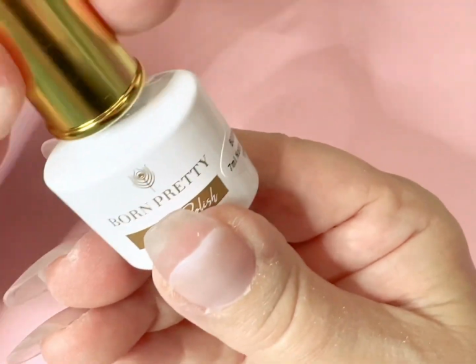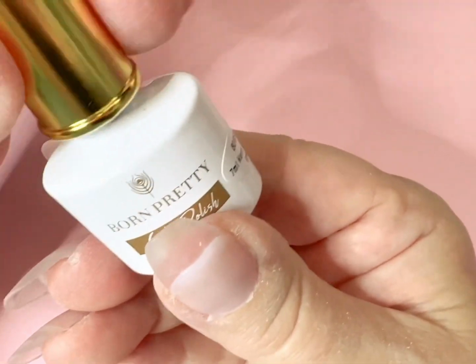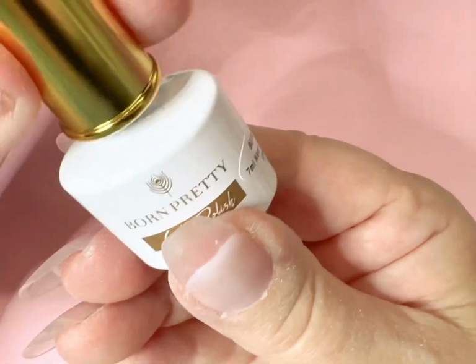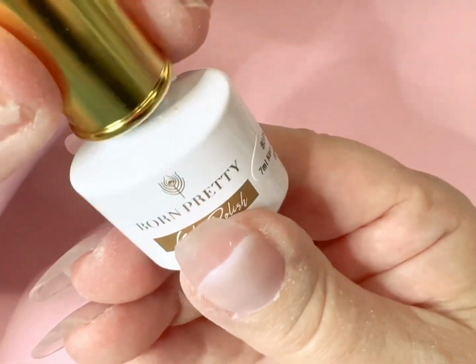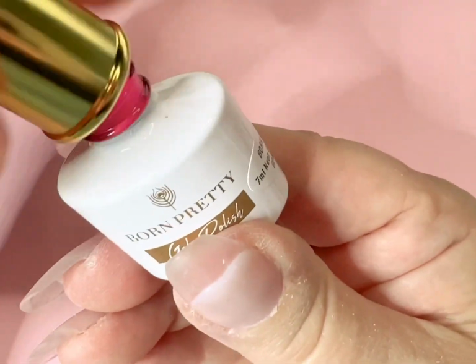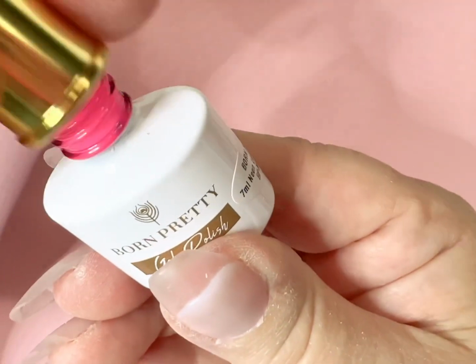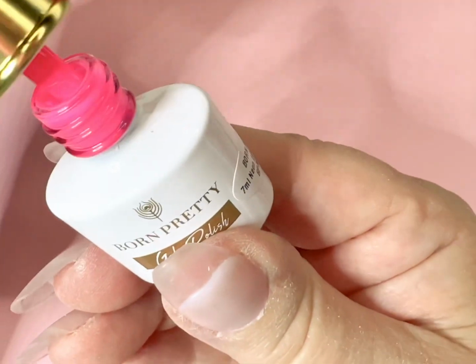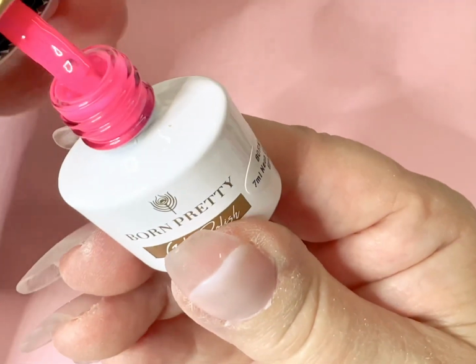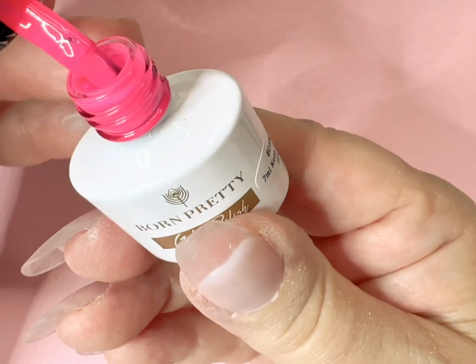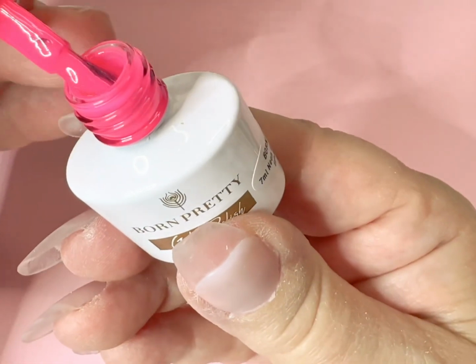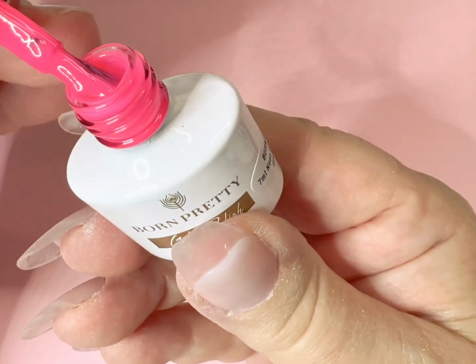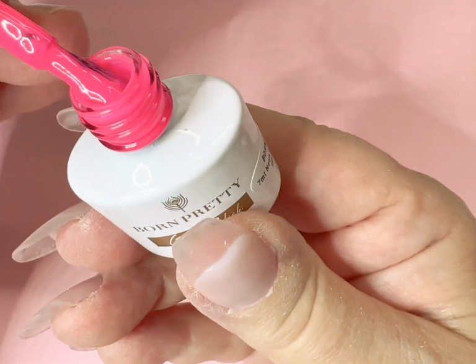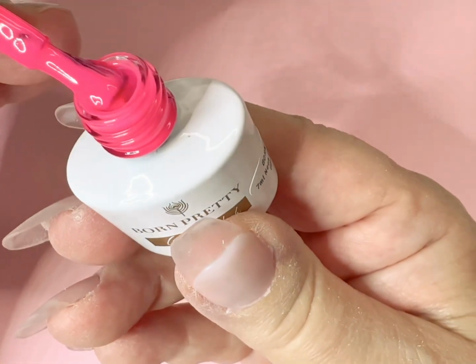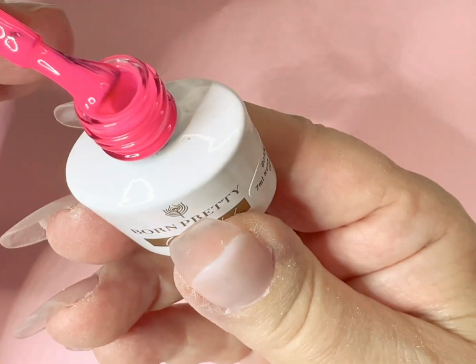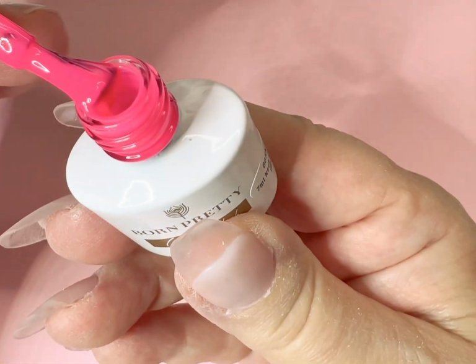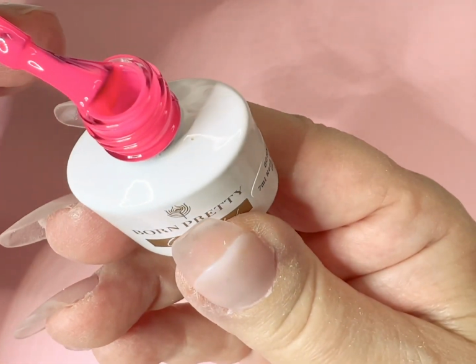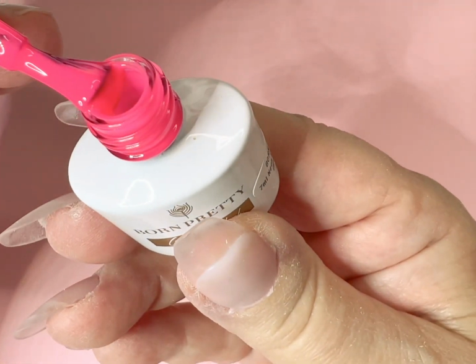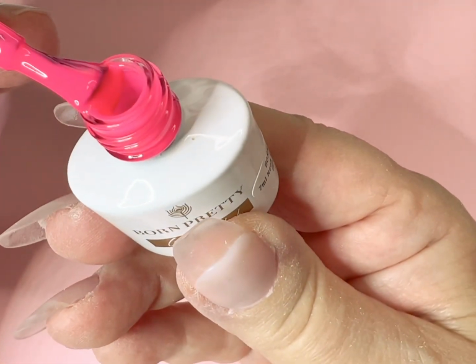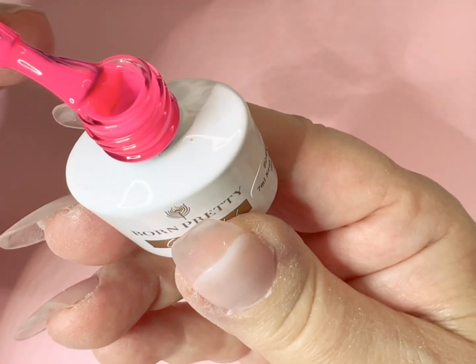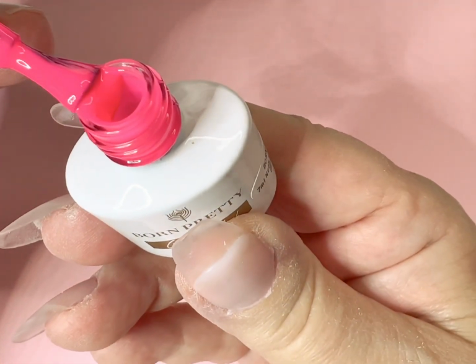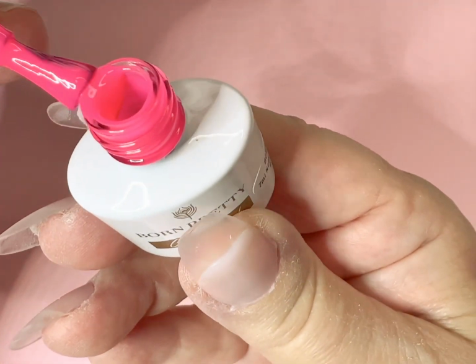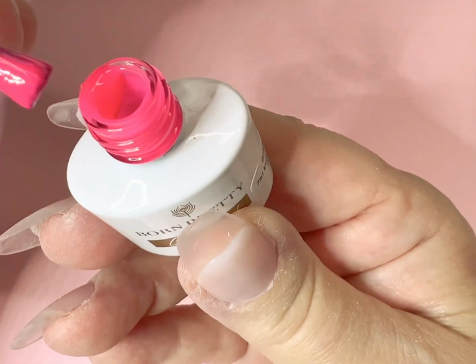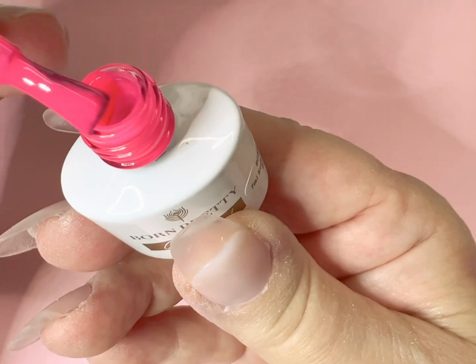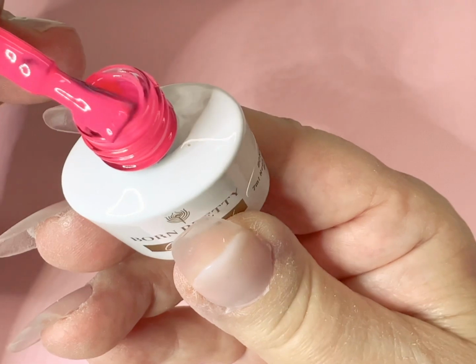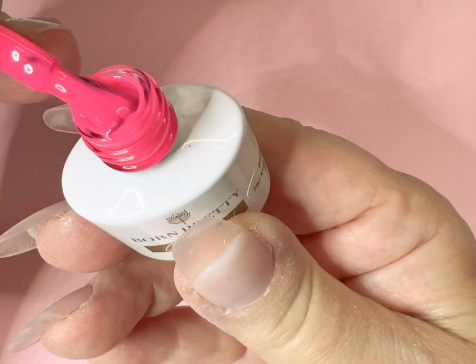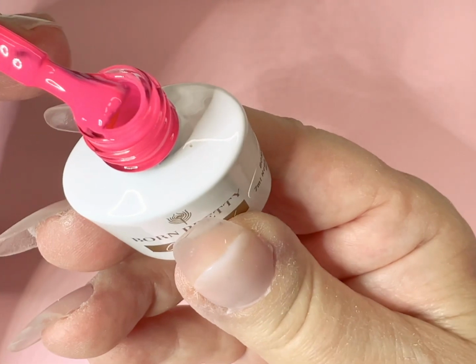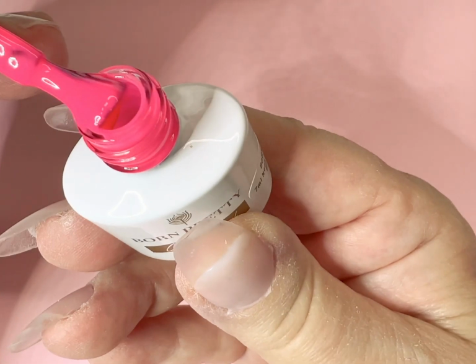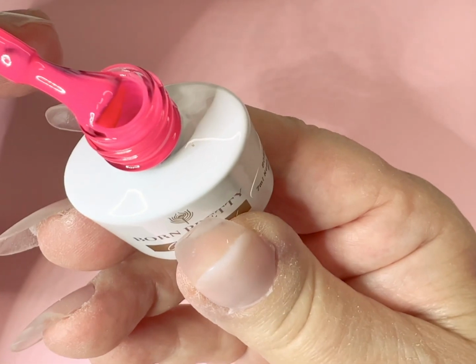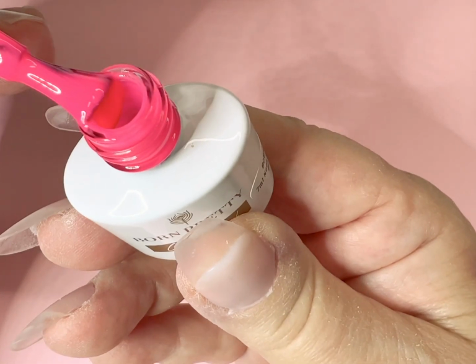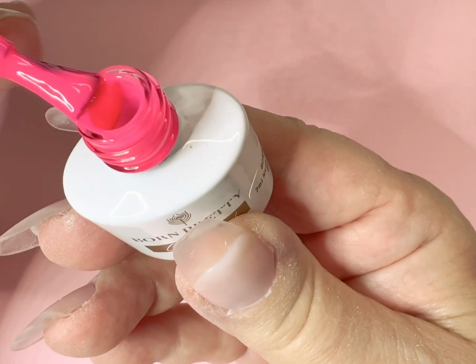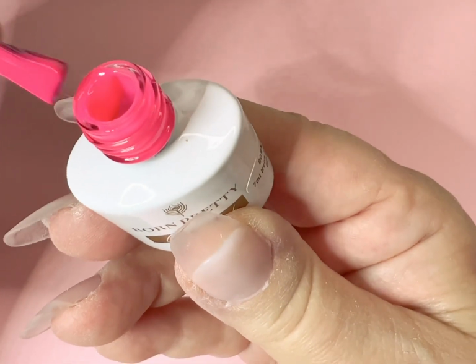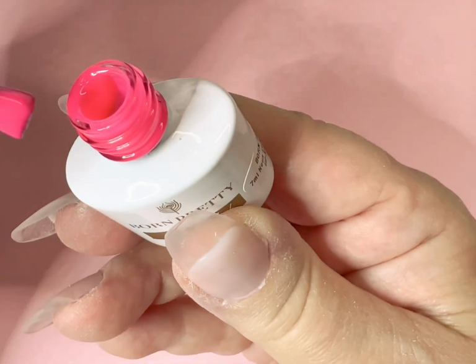And now we're on to the polish application. These colors from Born Pretty, as always, are so beautiful.